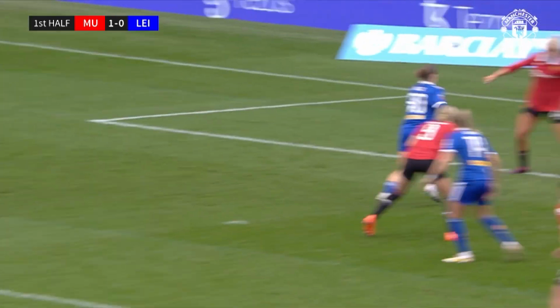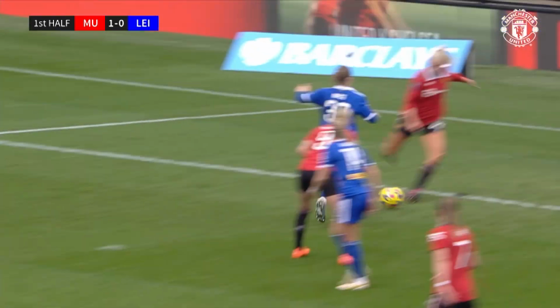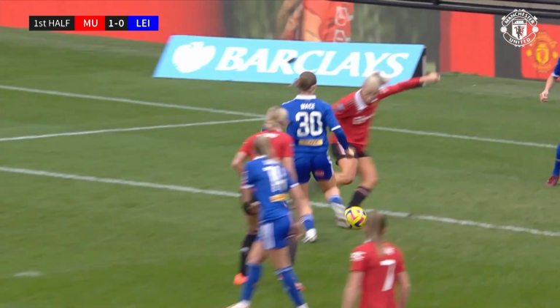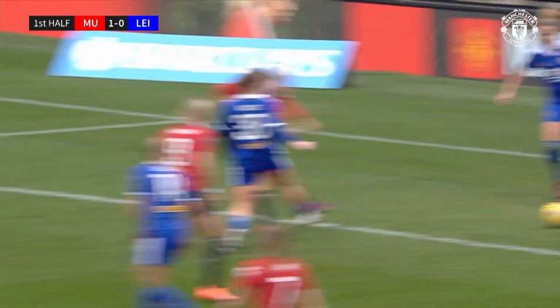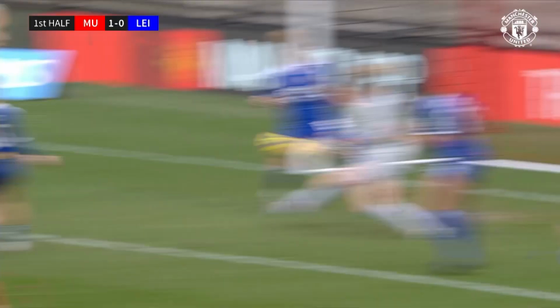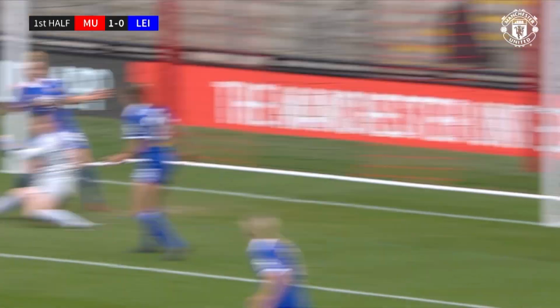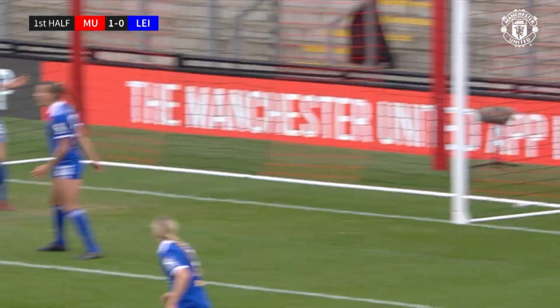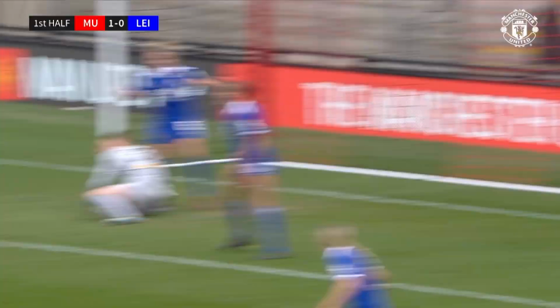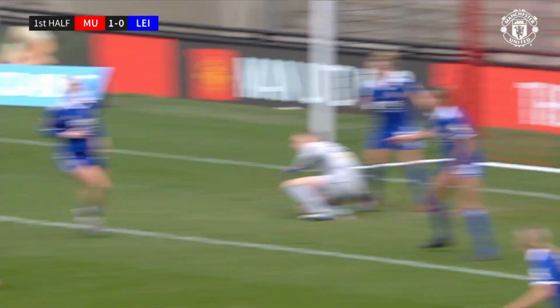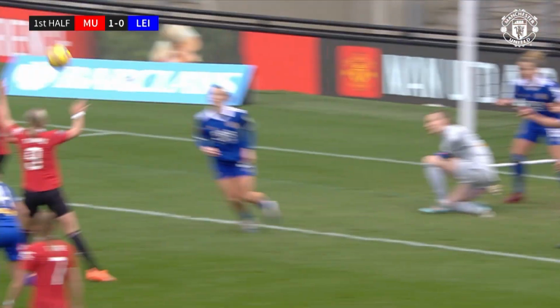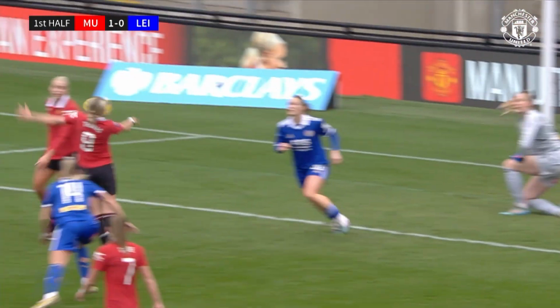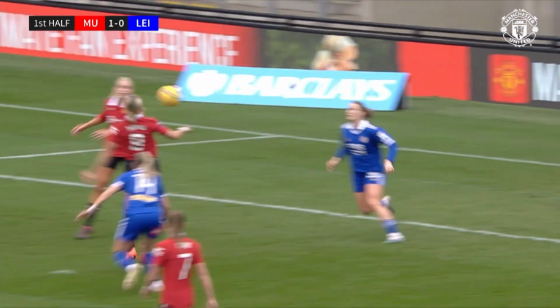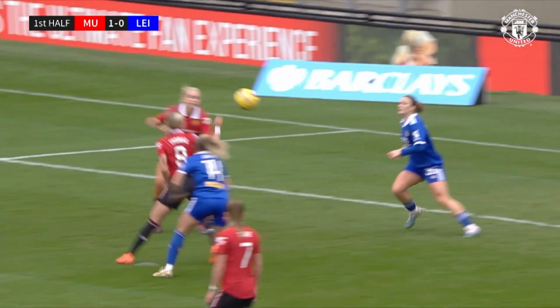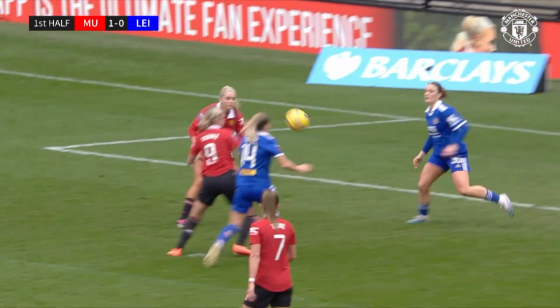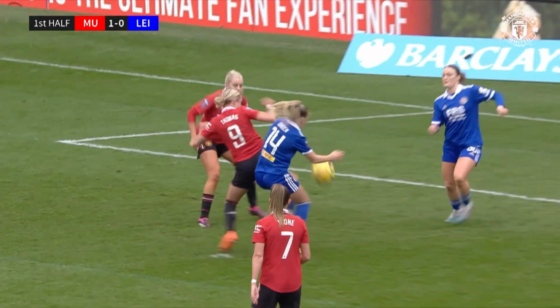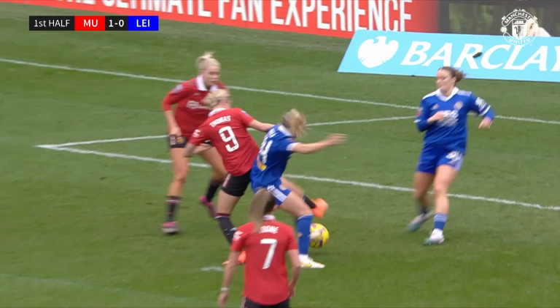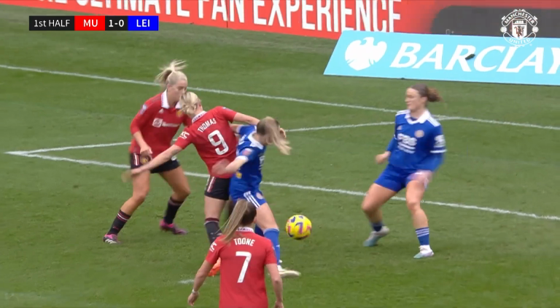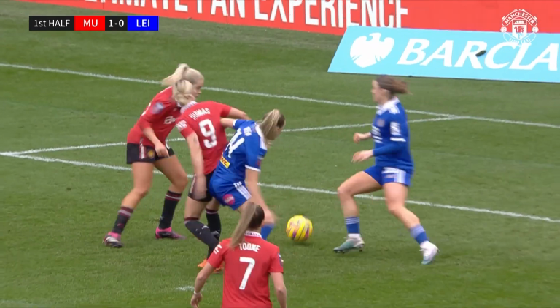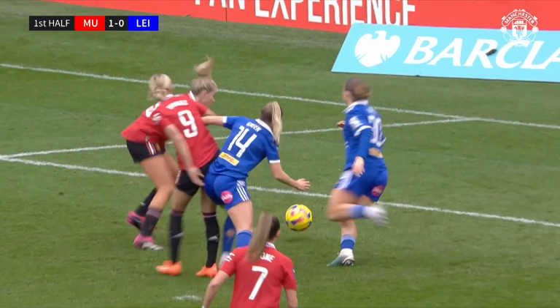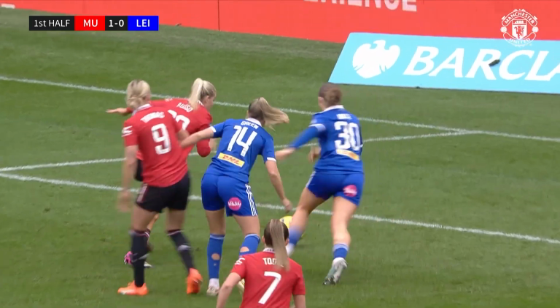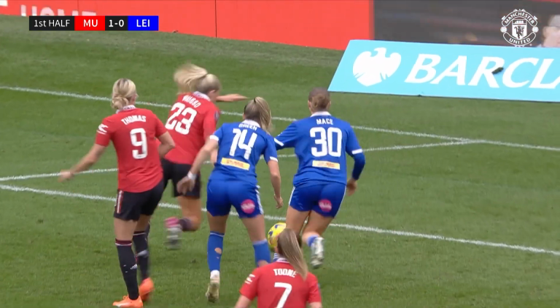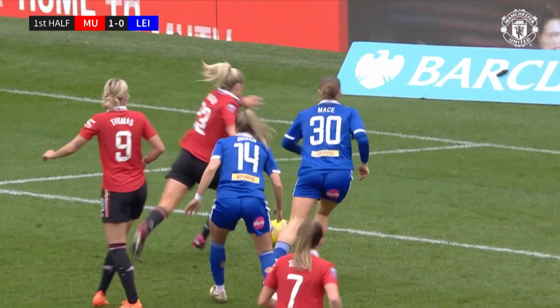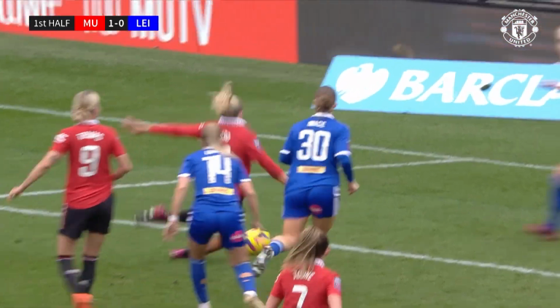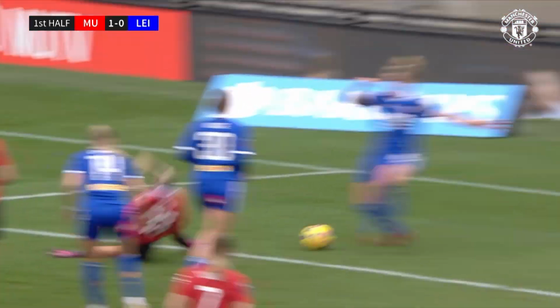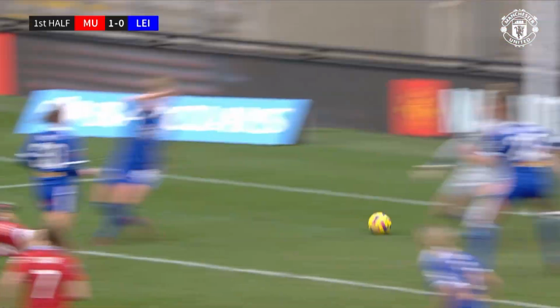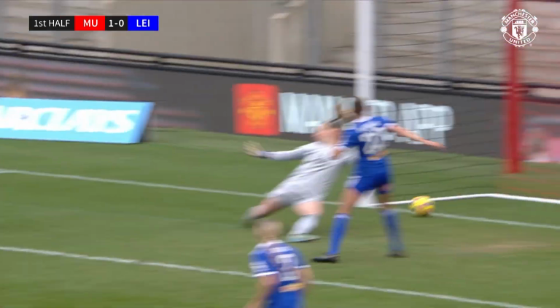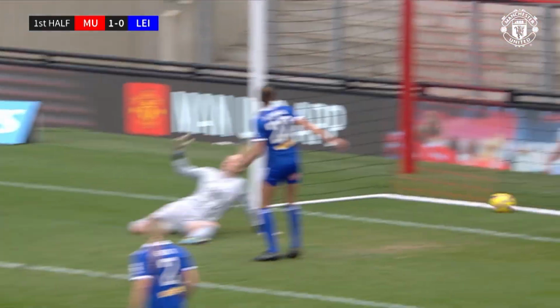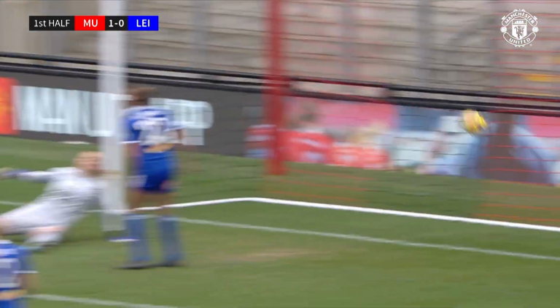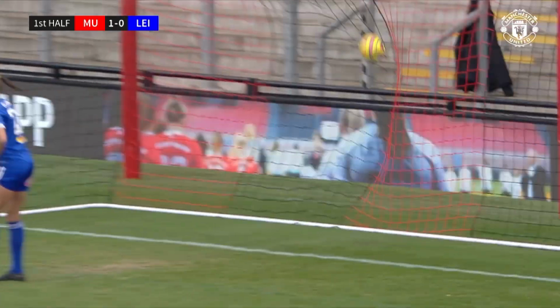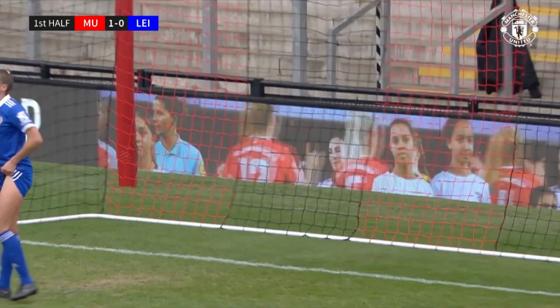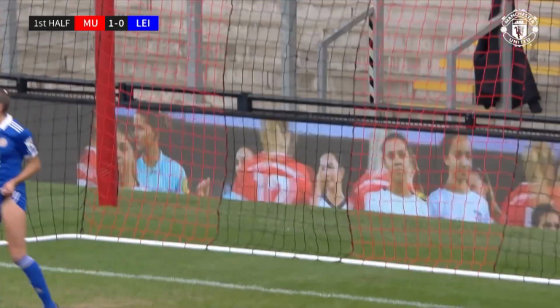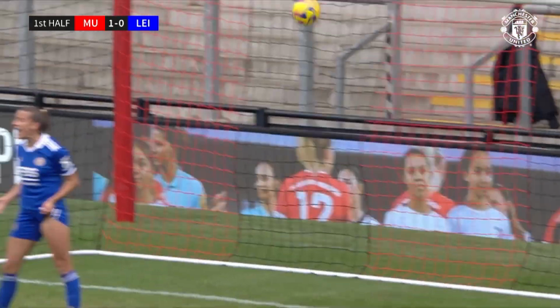Manchester United making the pressure tell, and they've hit the front early against Leicester City. It's United 1, Leicester 0.